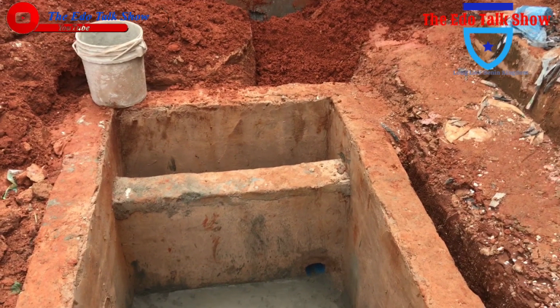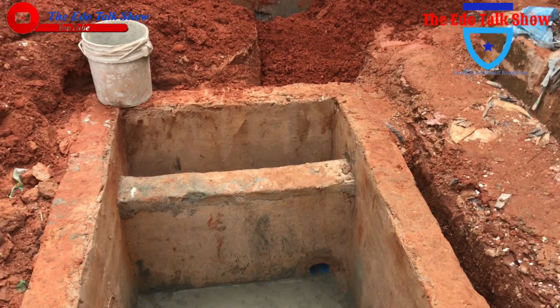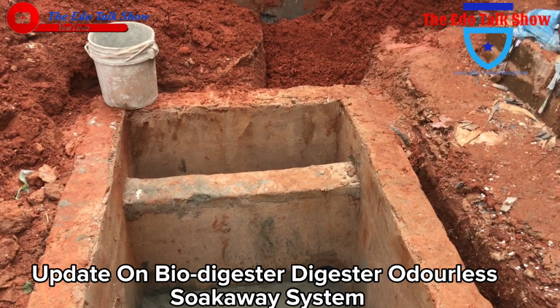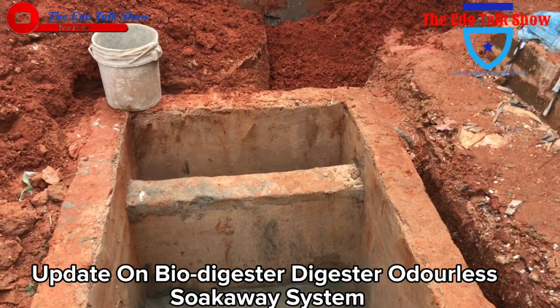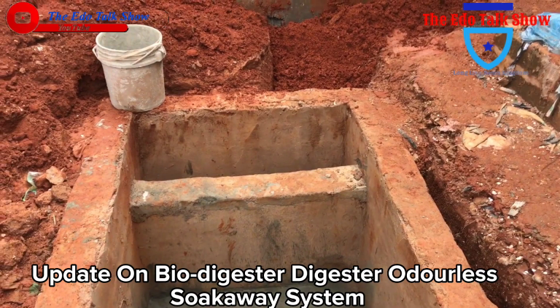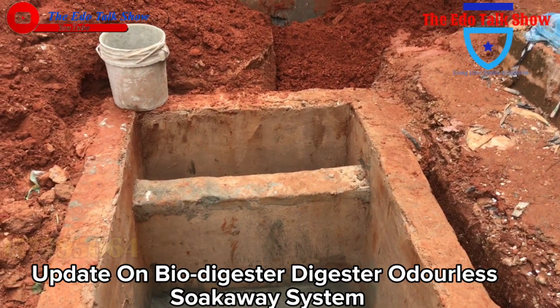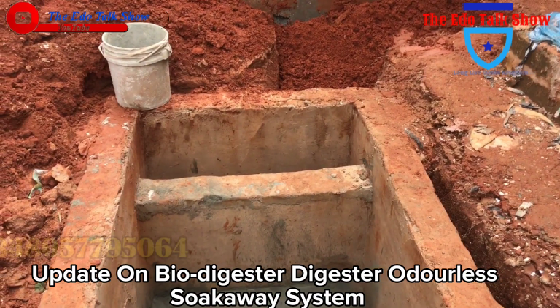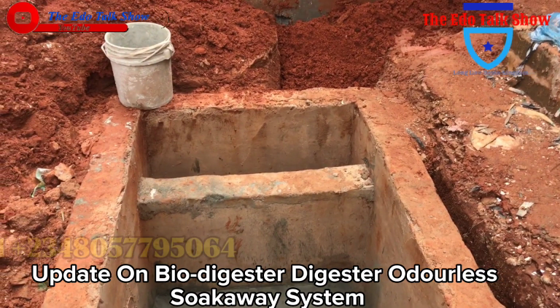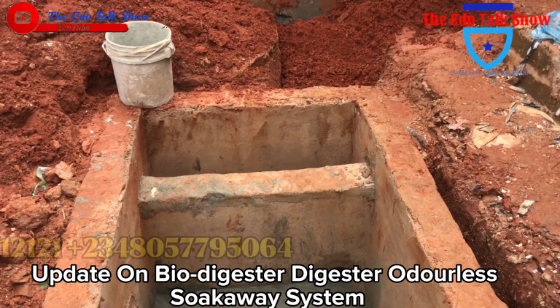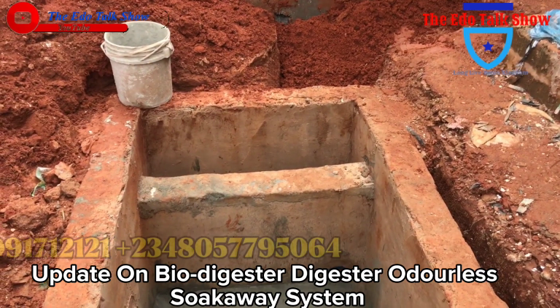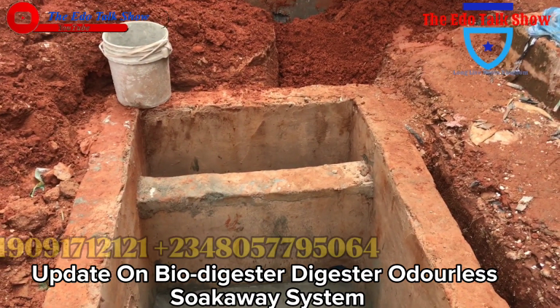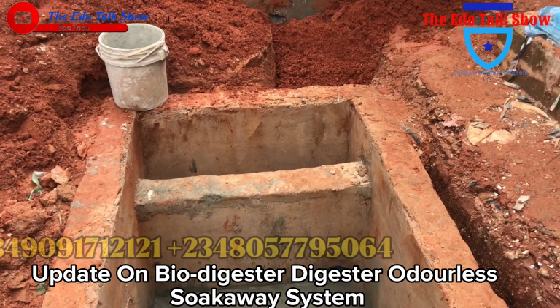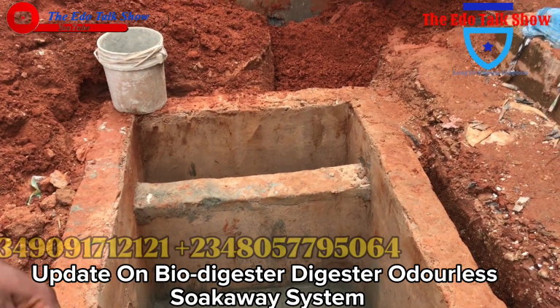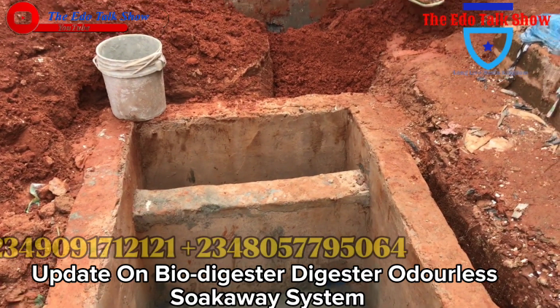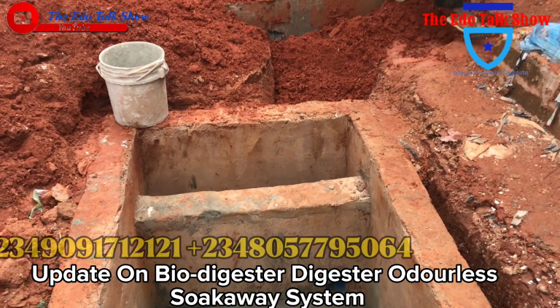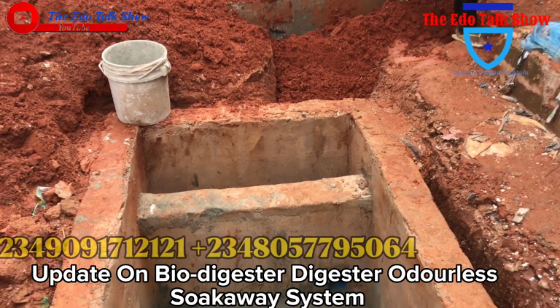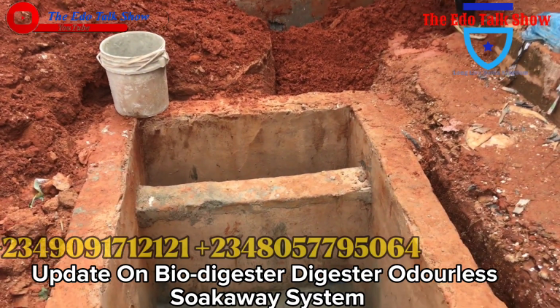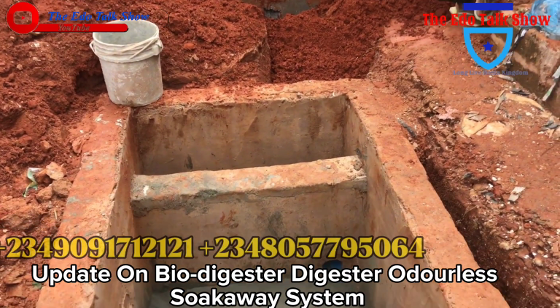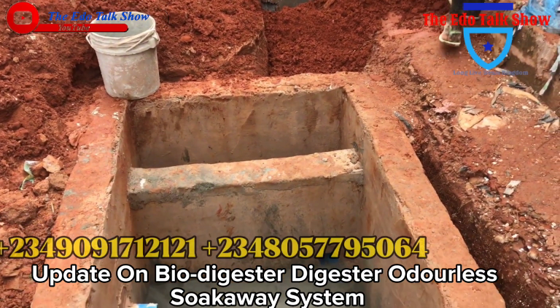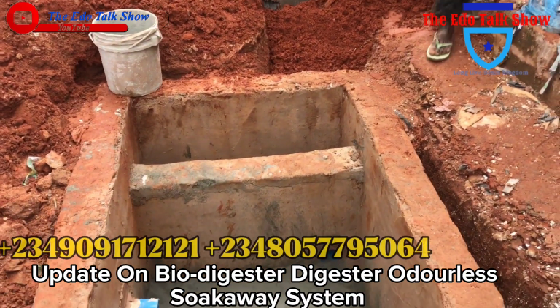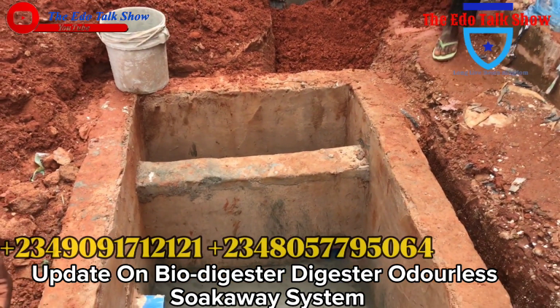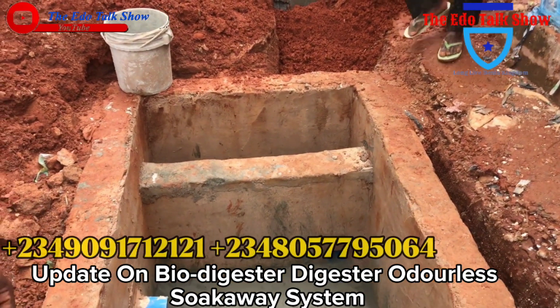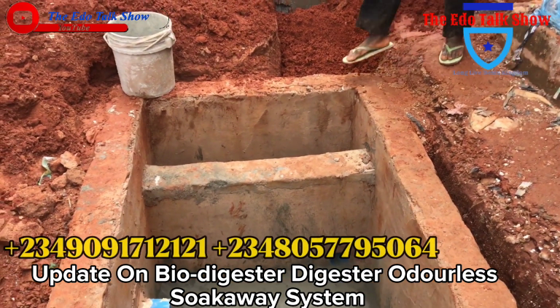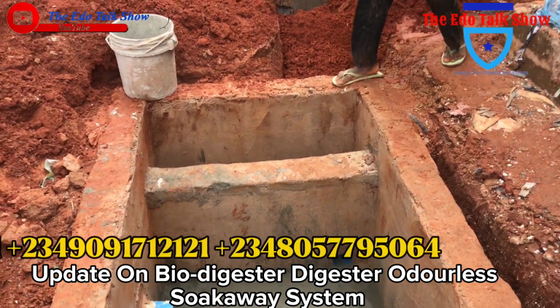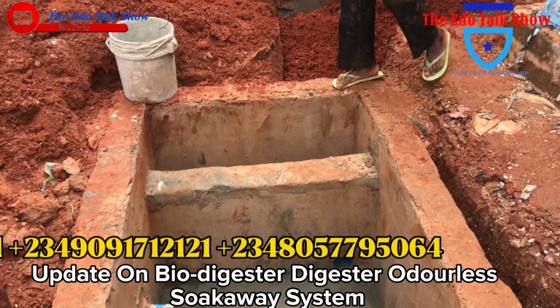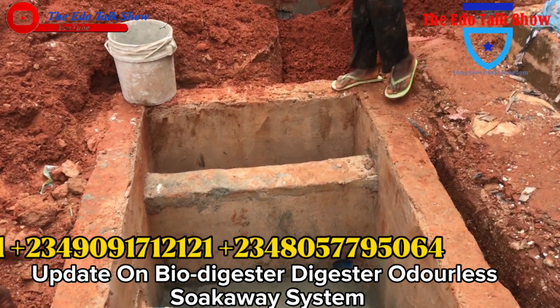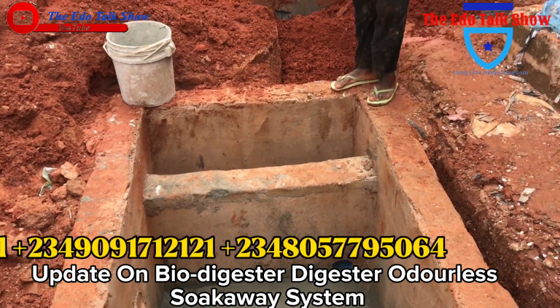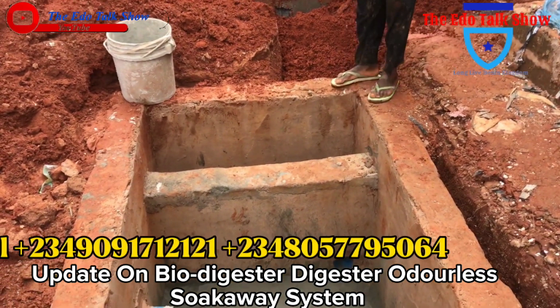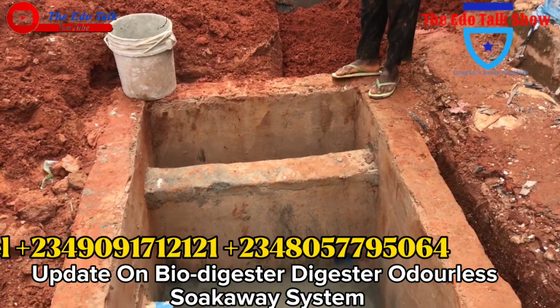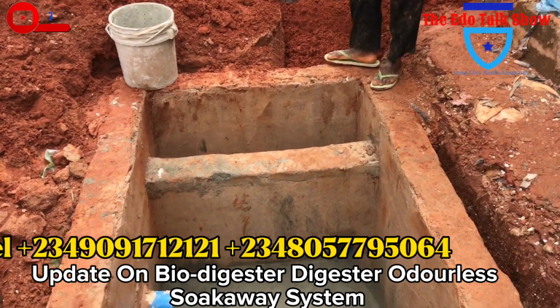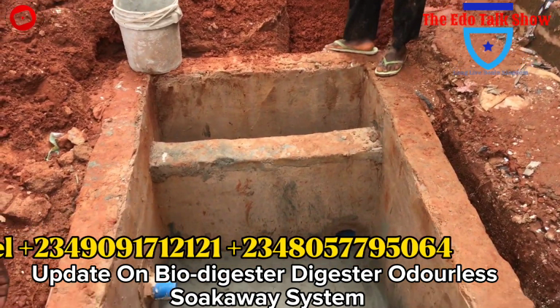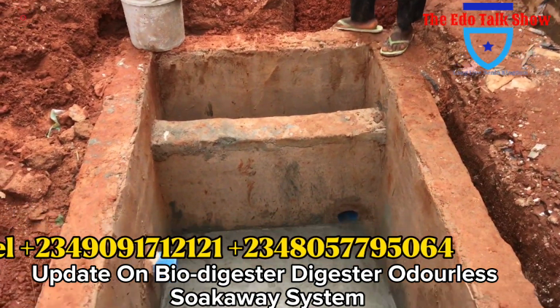Good morning, good afternoon, good evening. For today, I want to show you a bow digester sucker way.